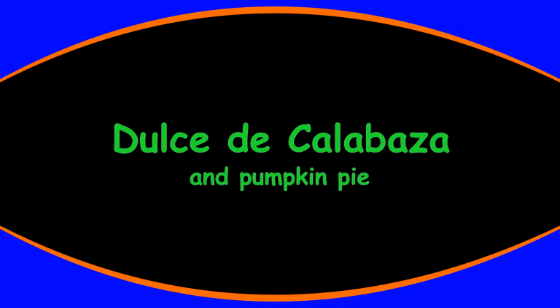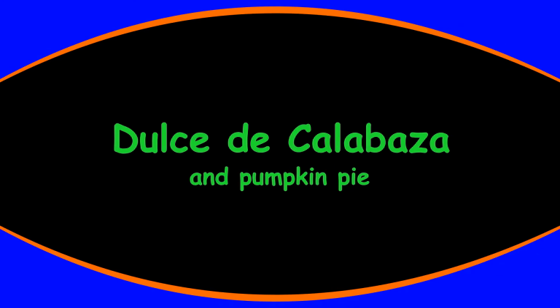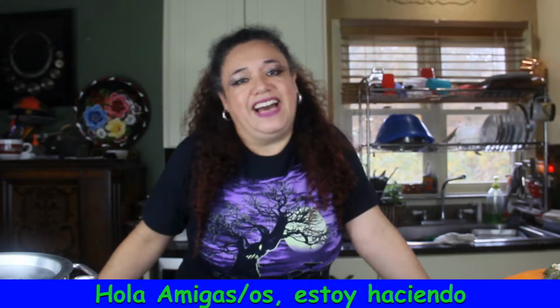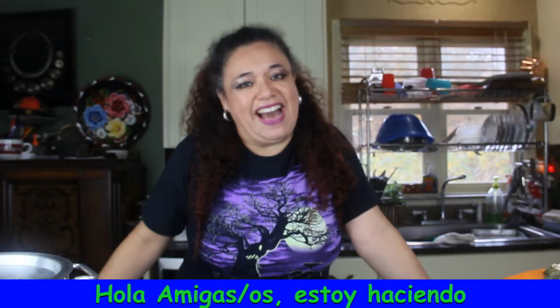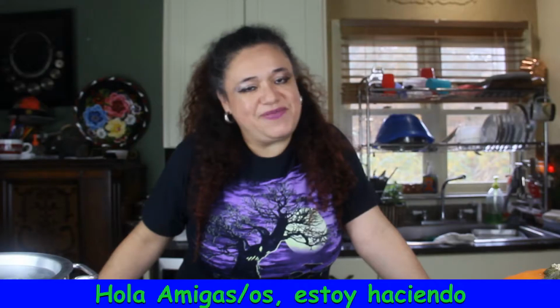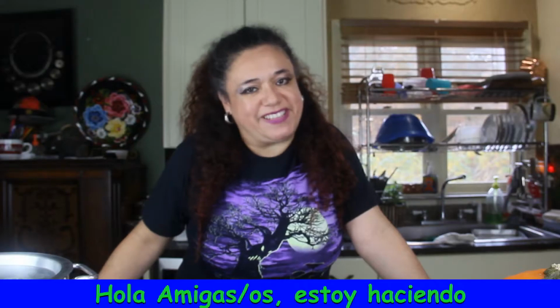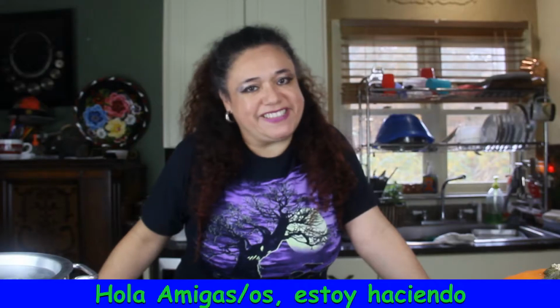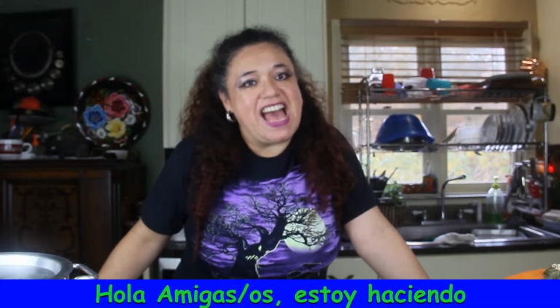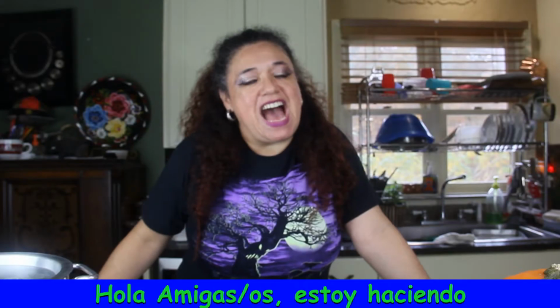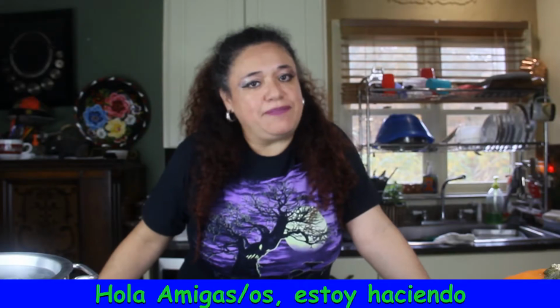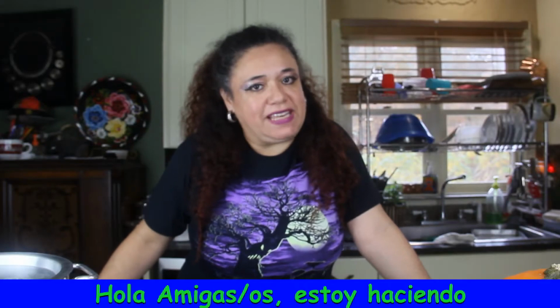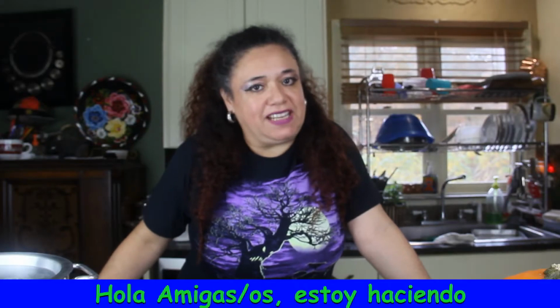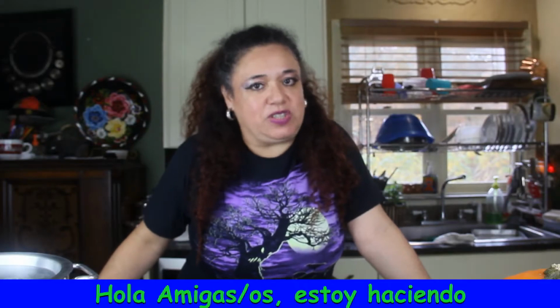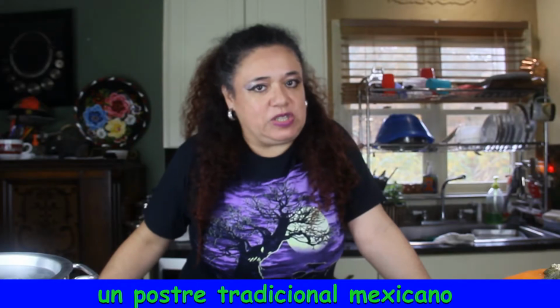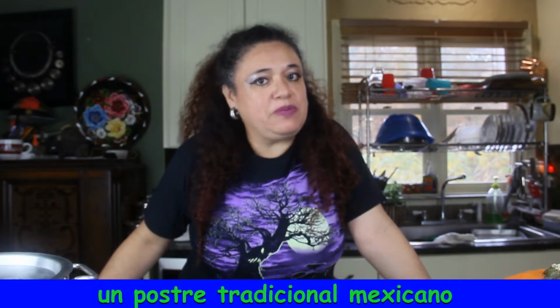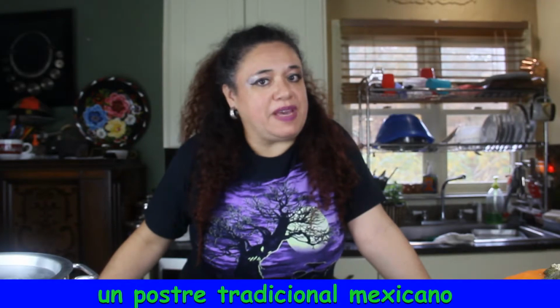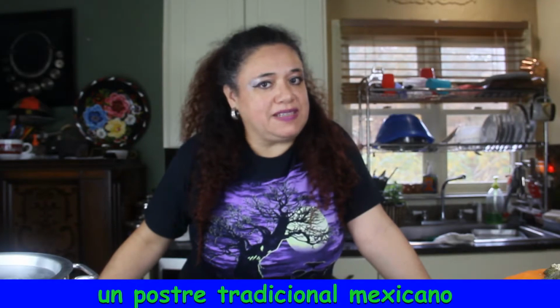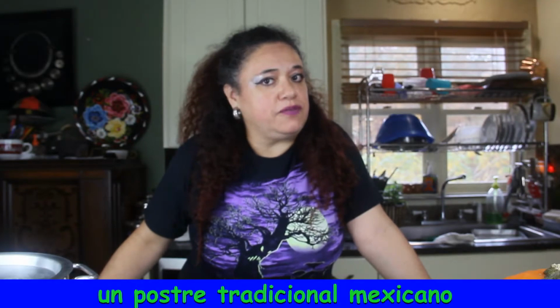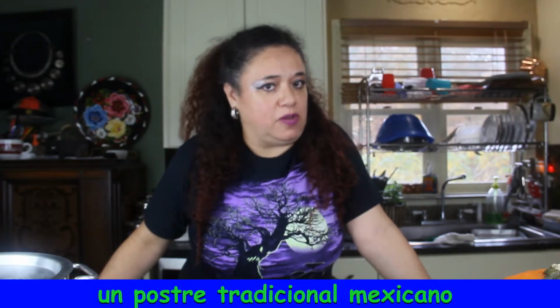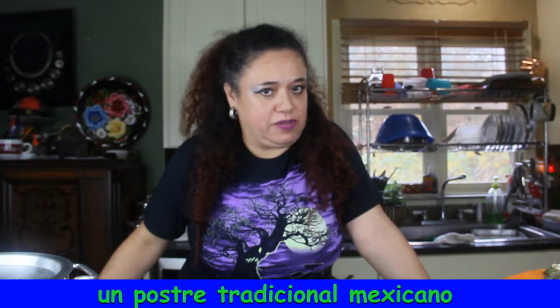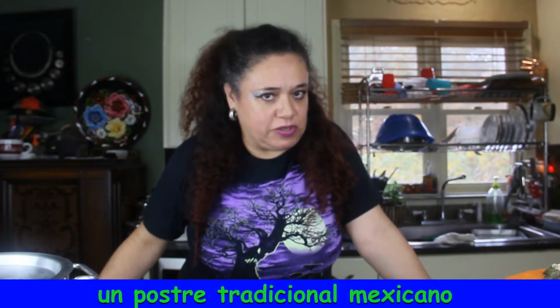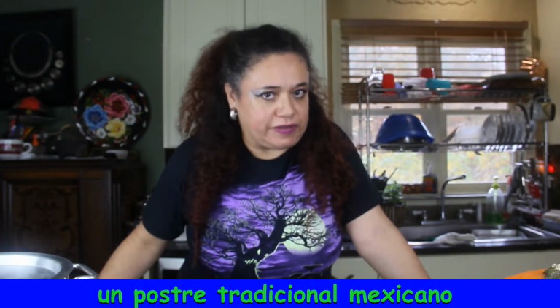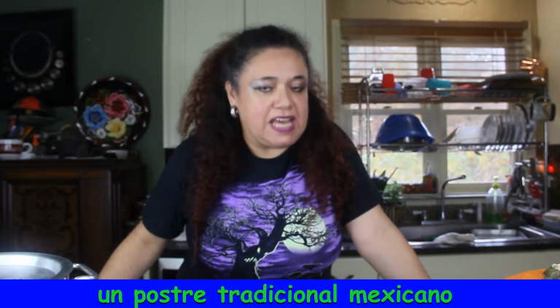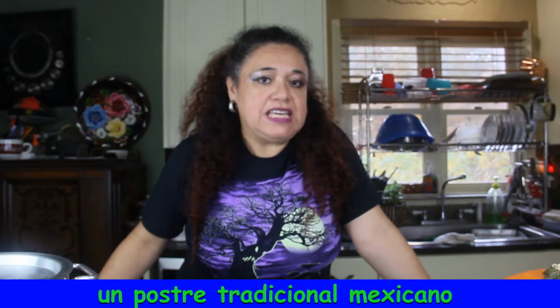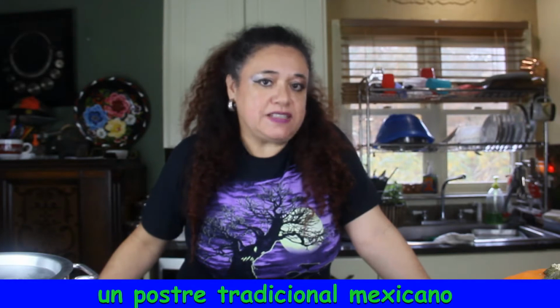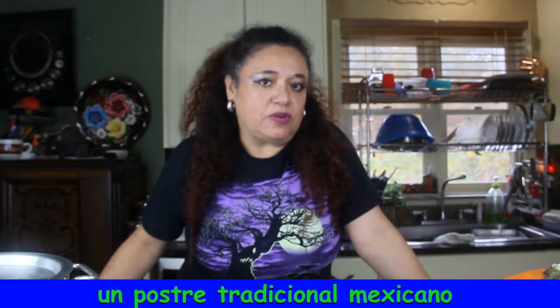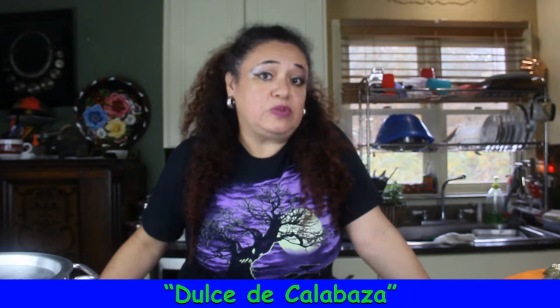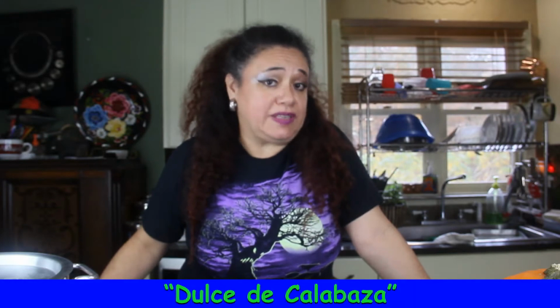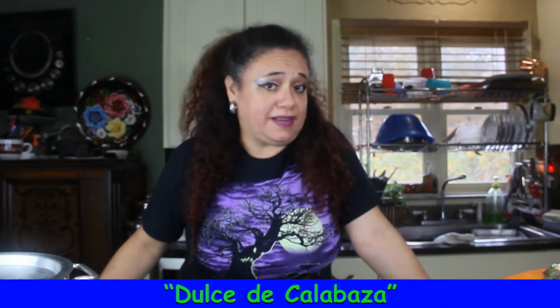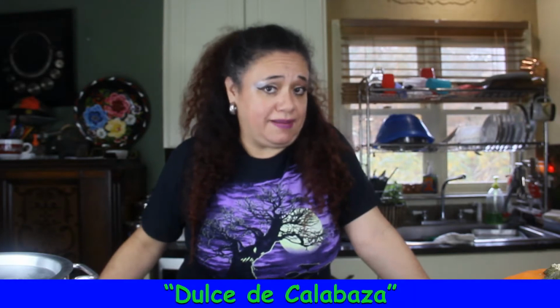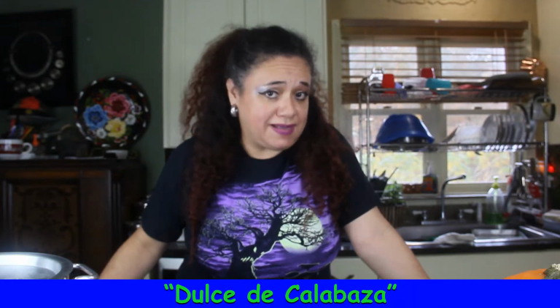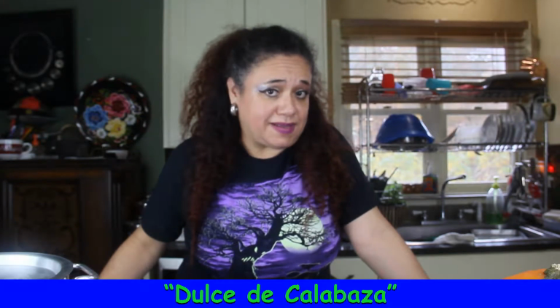Hi friends, I'm making a traditional Mexican fall dessert. It's called Dulce de Calabaza.